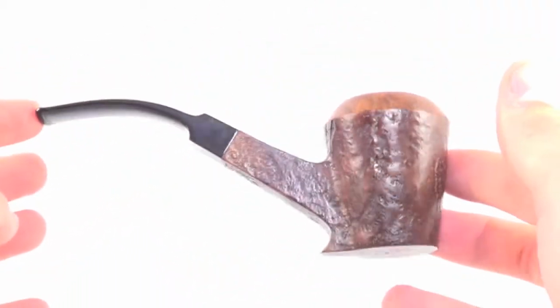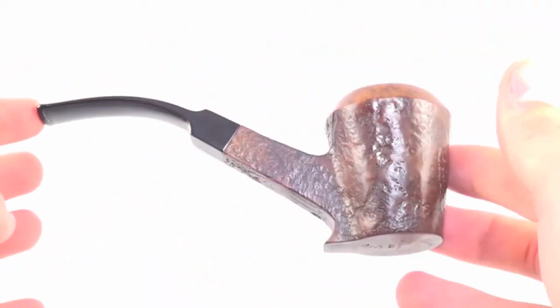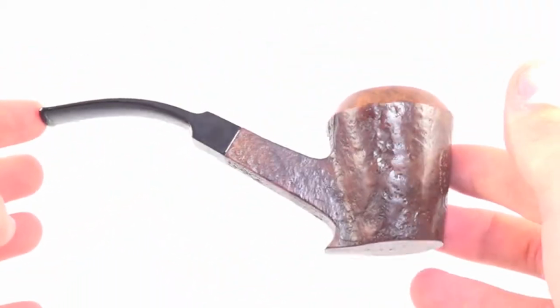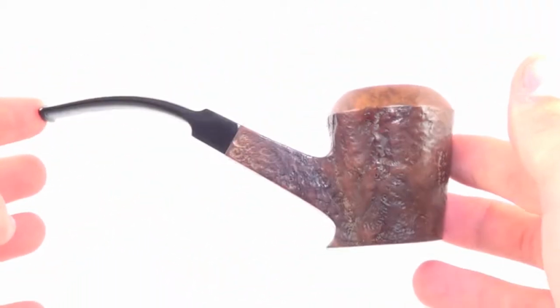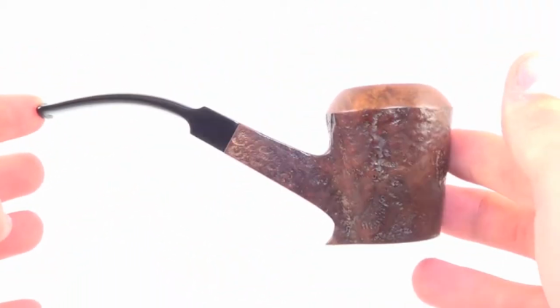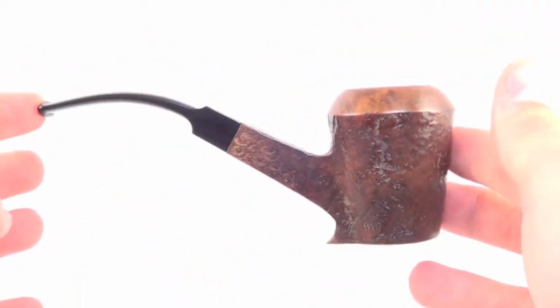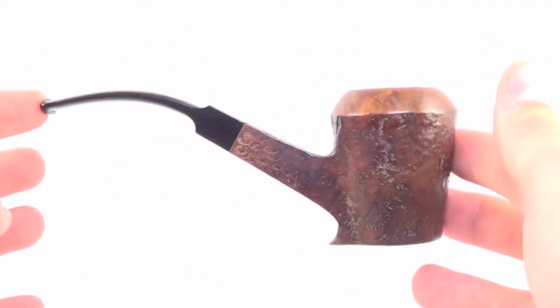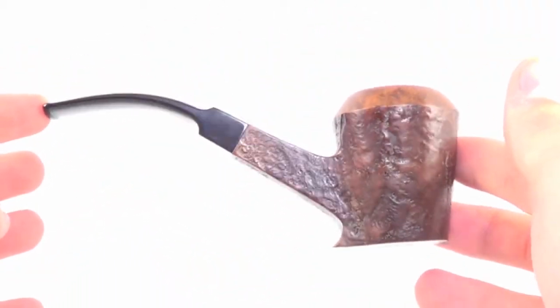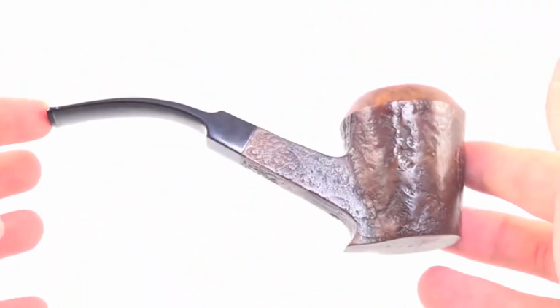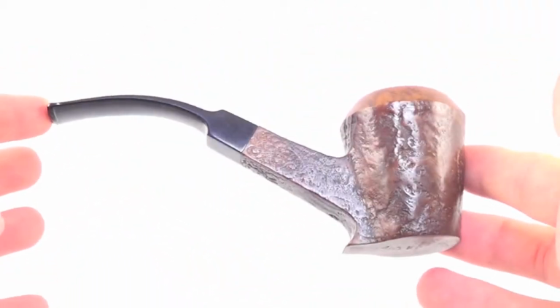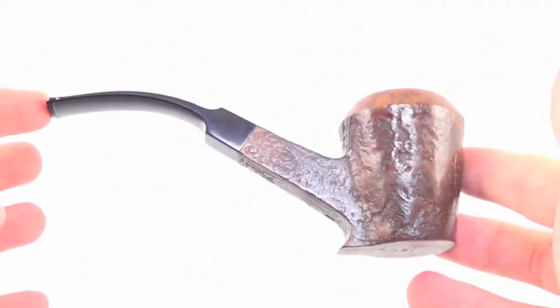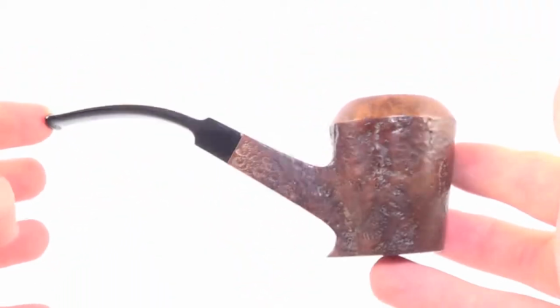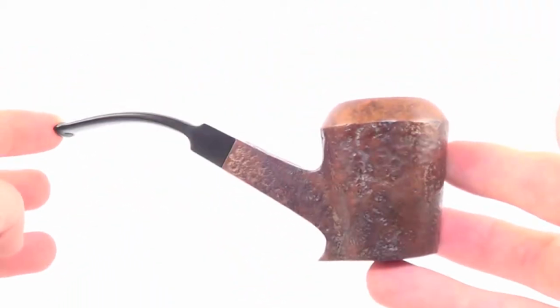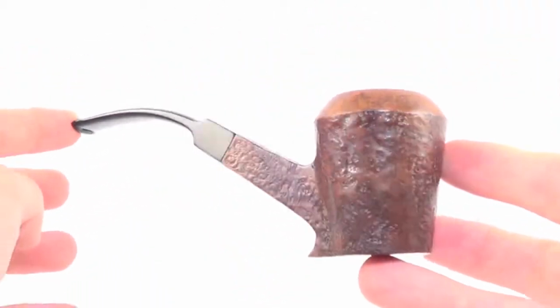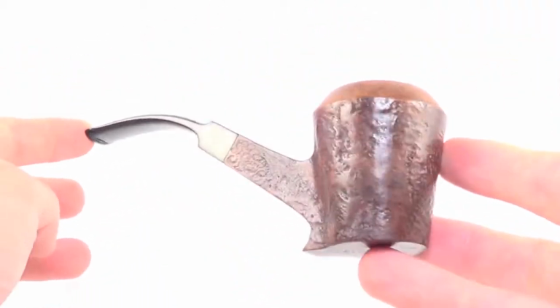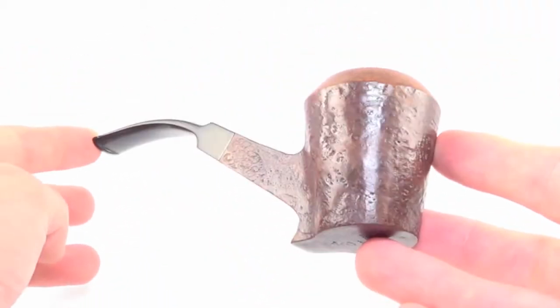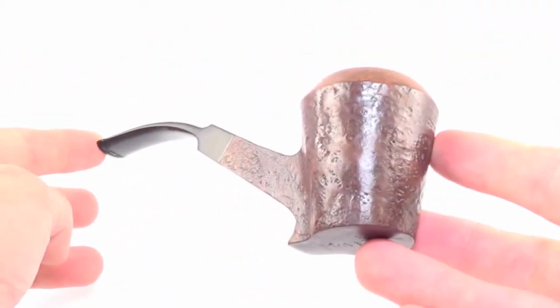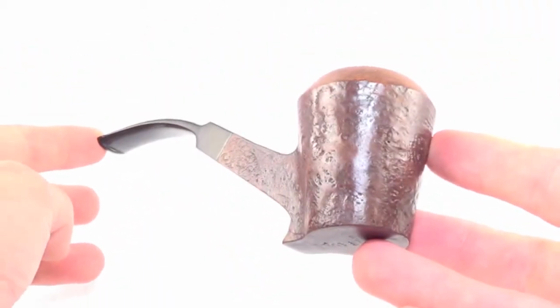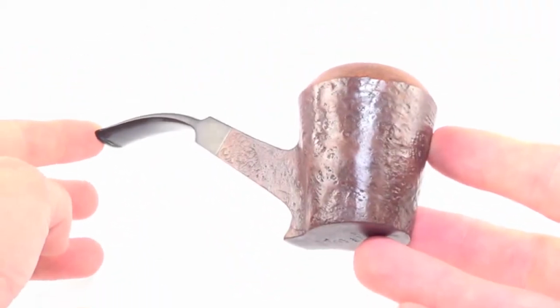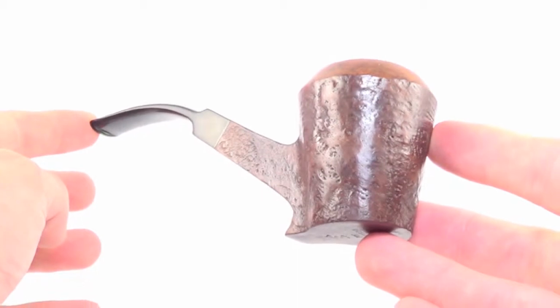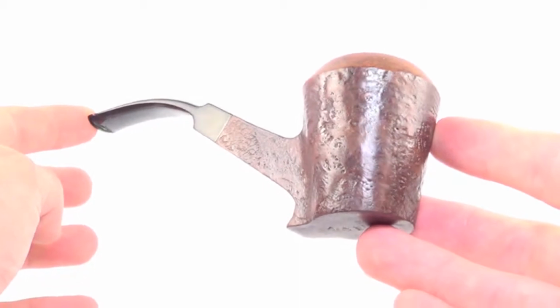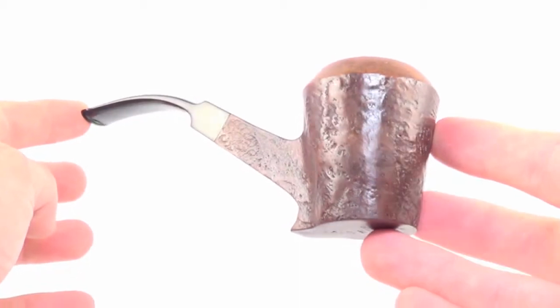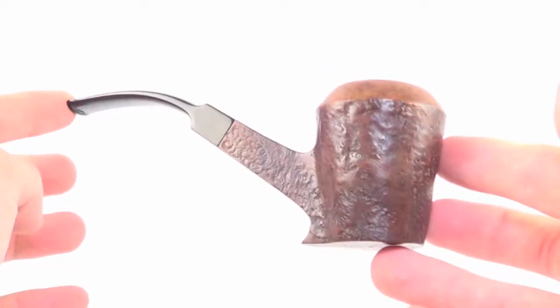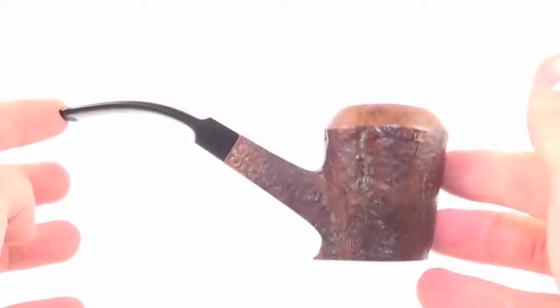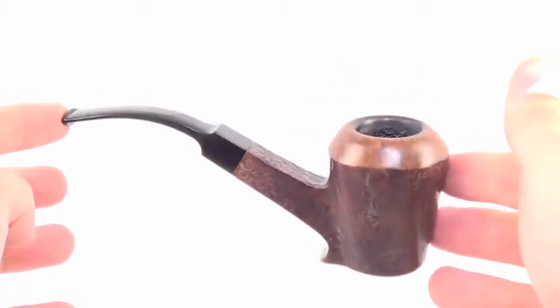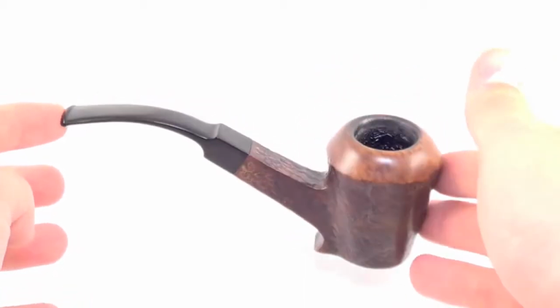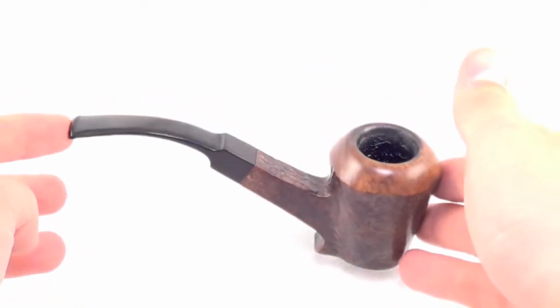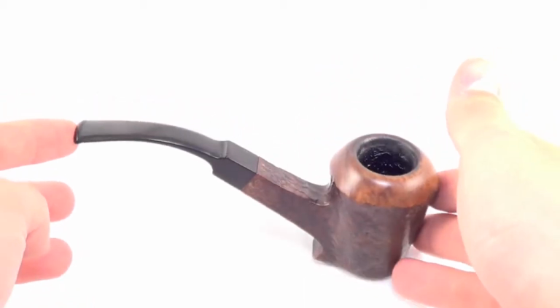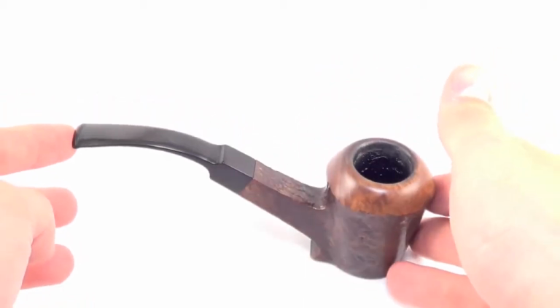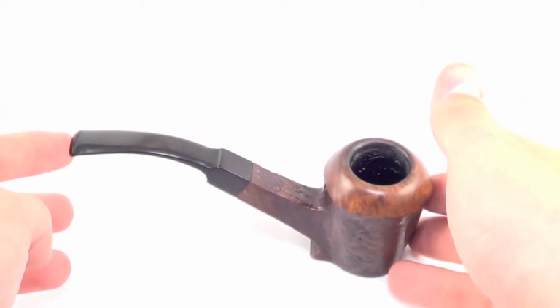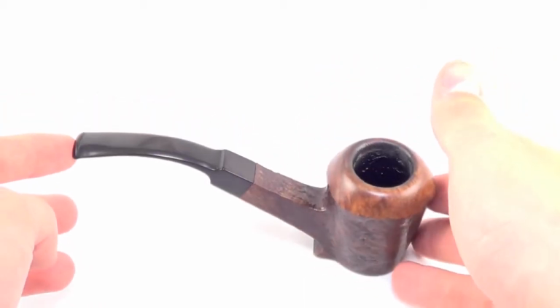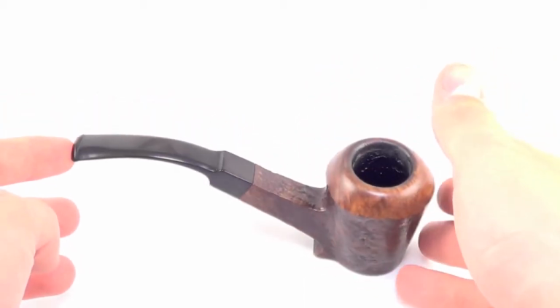A great shape in great condition and ready to be enjoyed by its next owner.